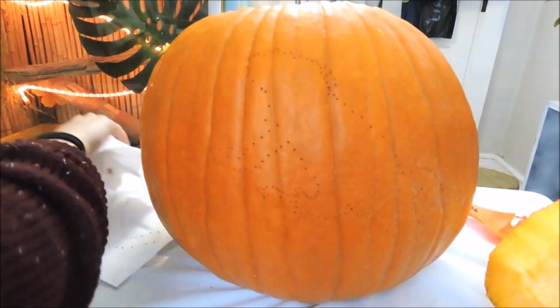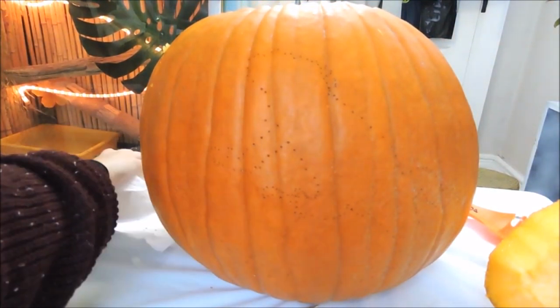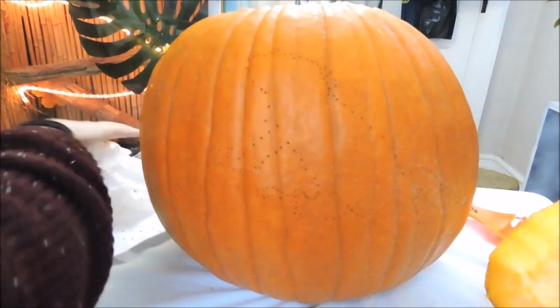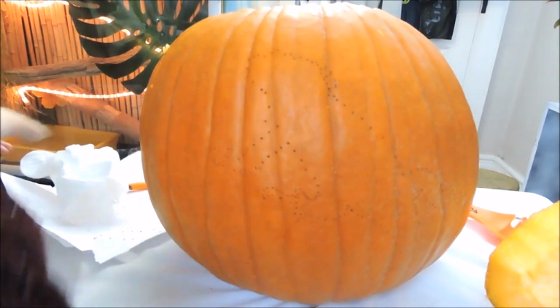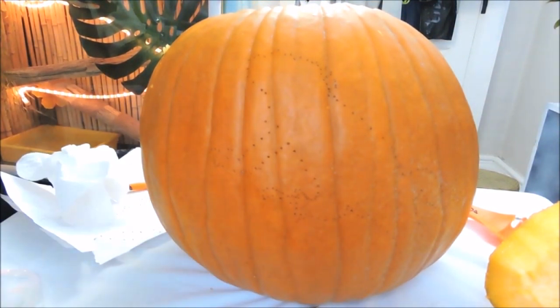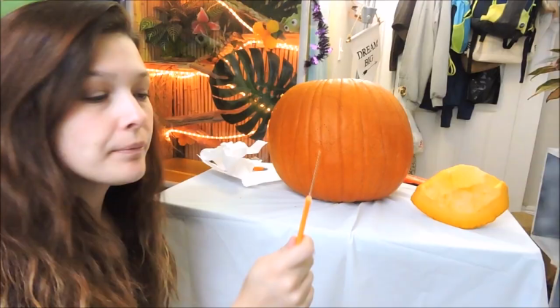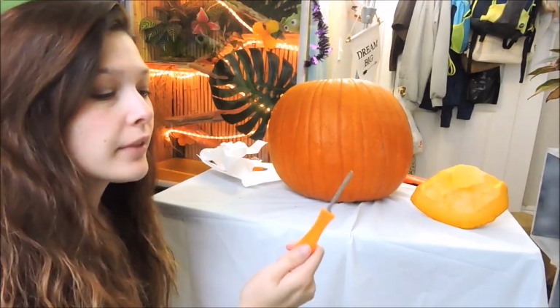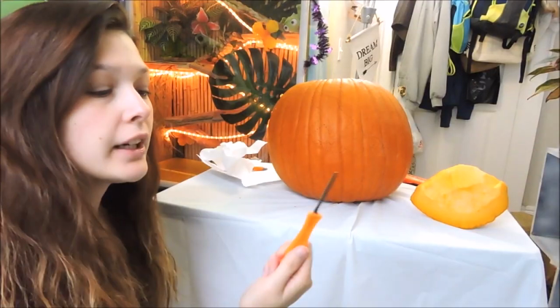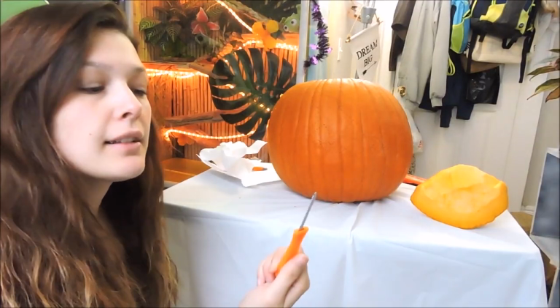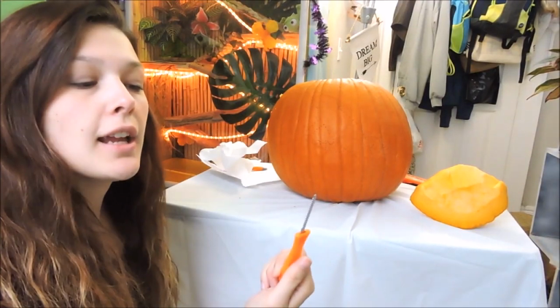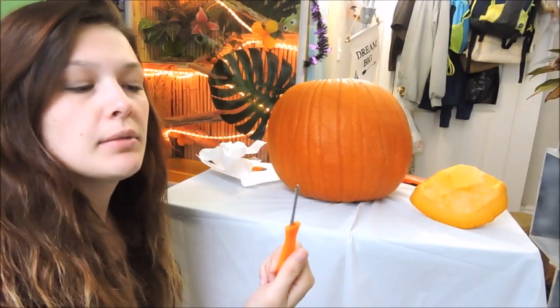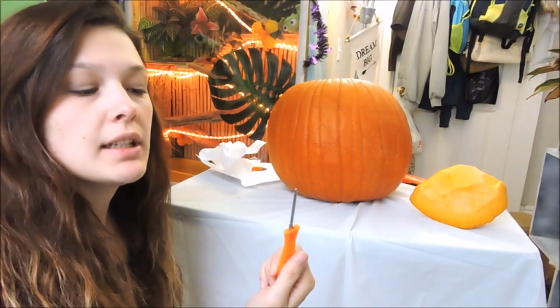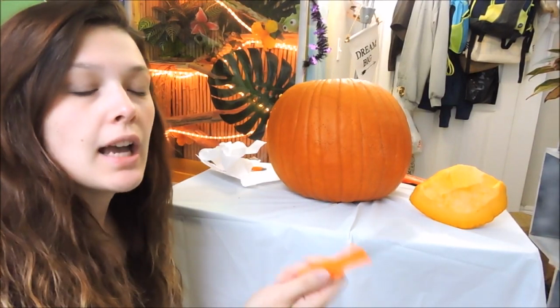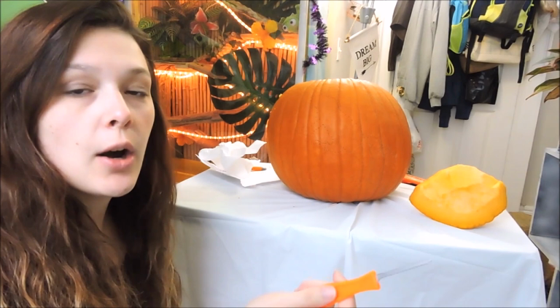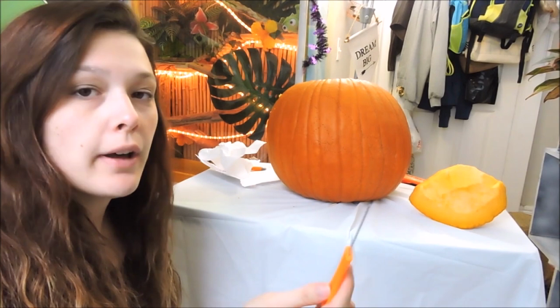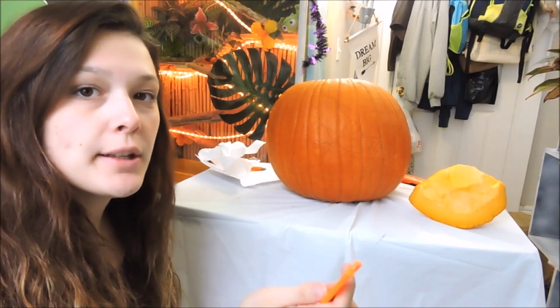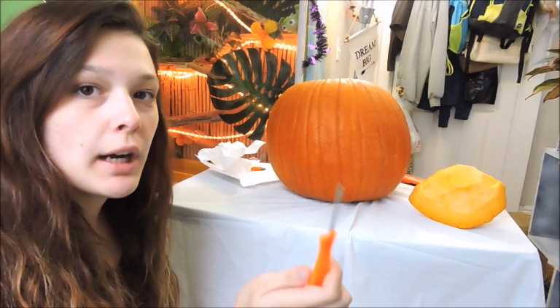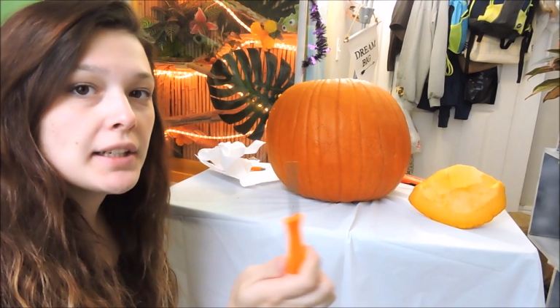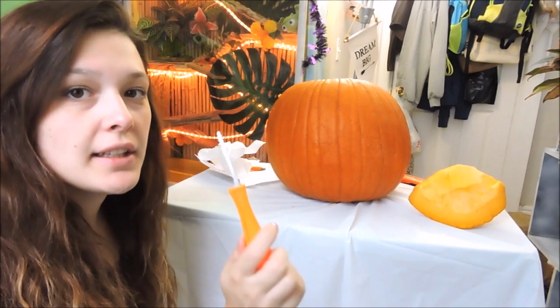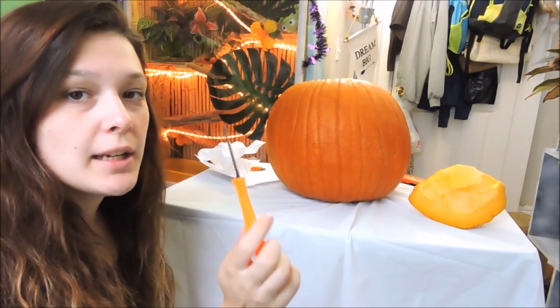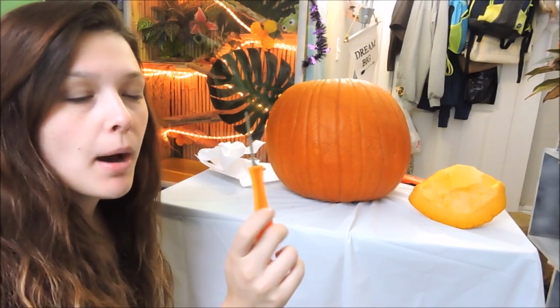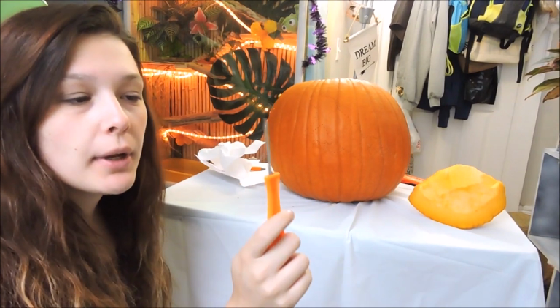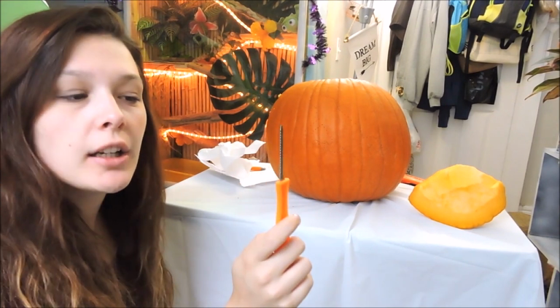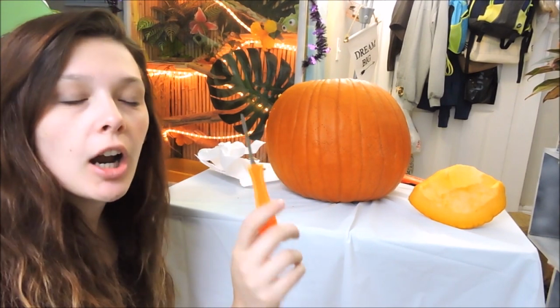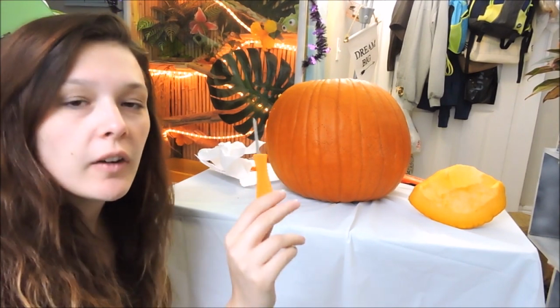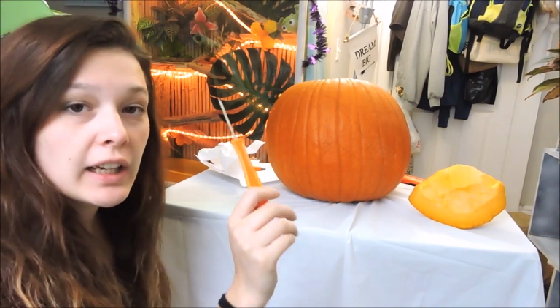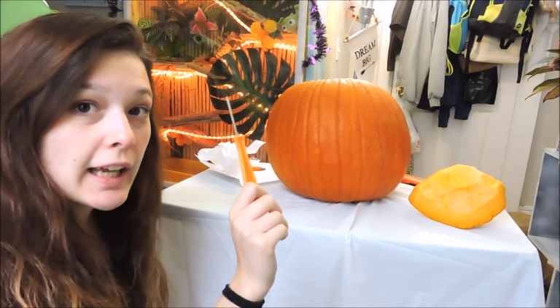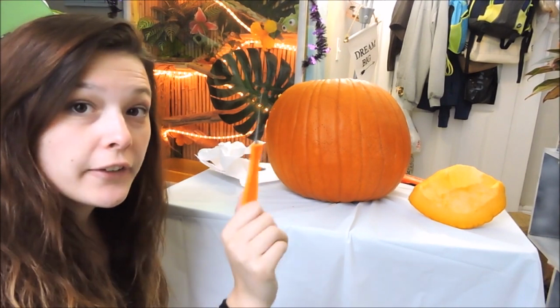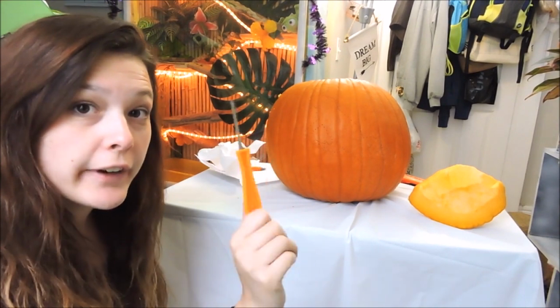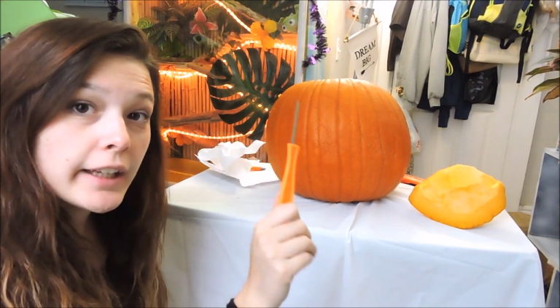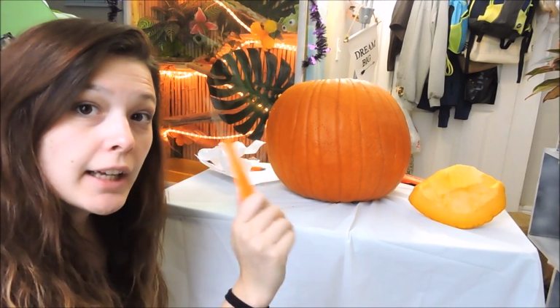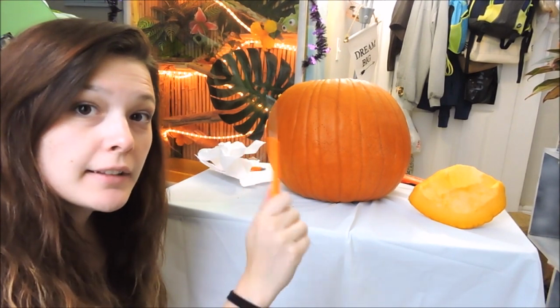Alright, time to see how well this Party City pumpkin carving kit really does.